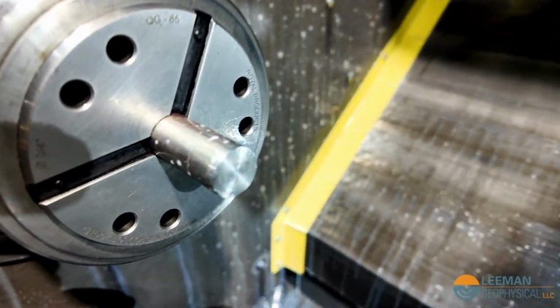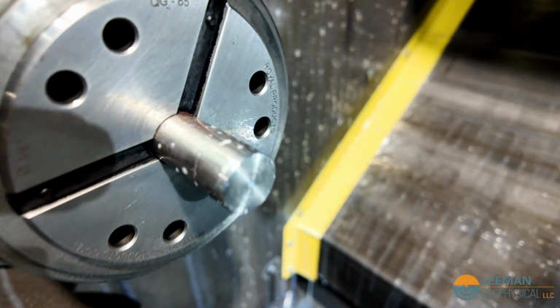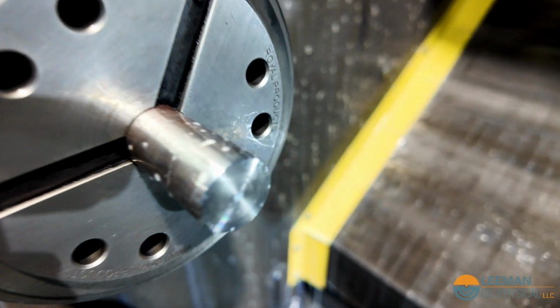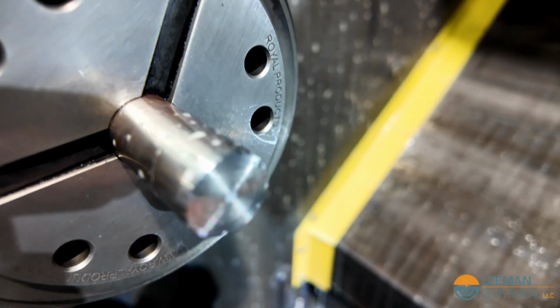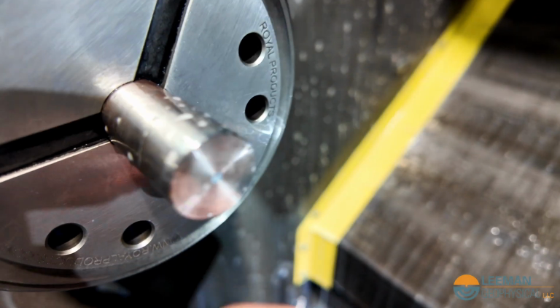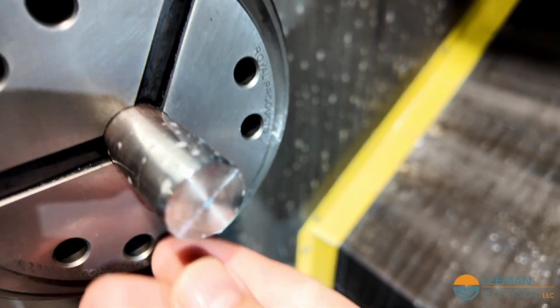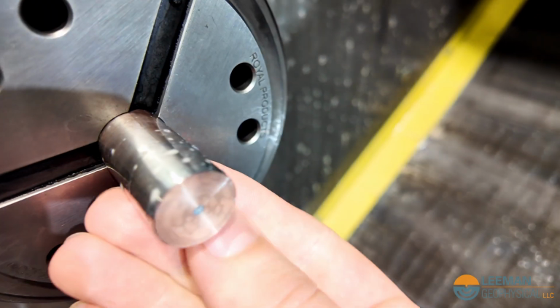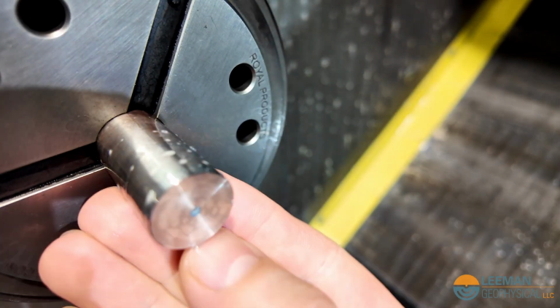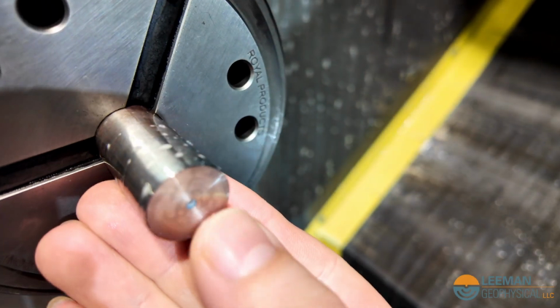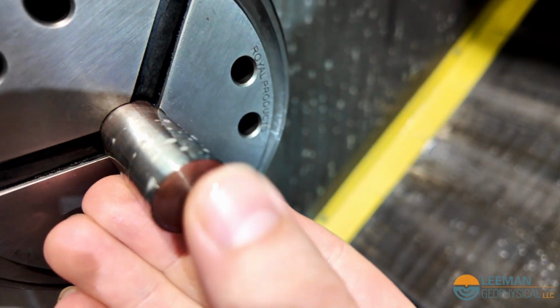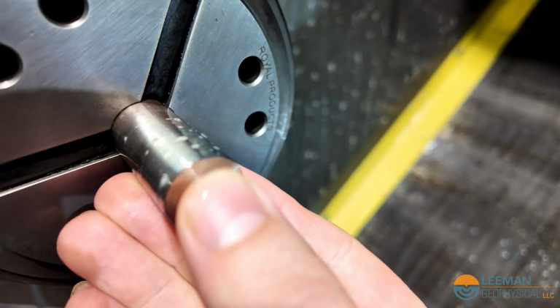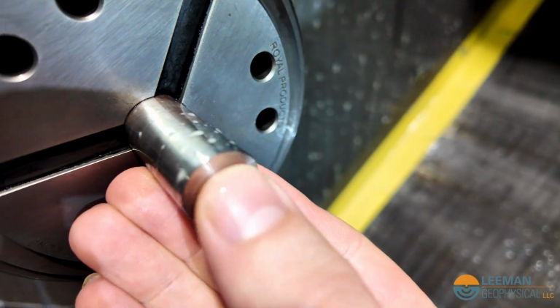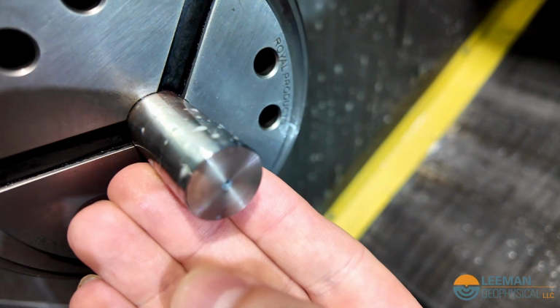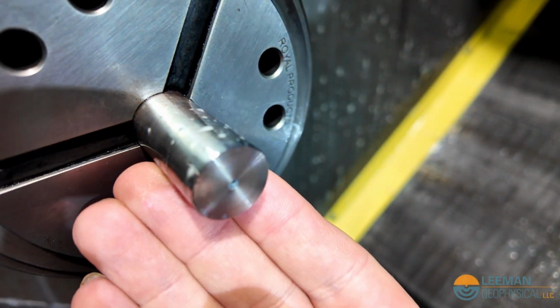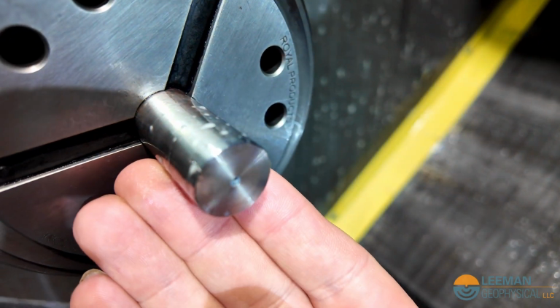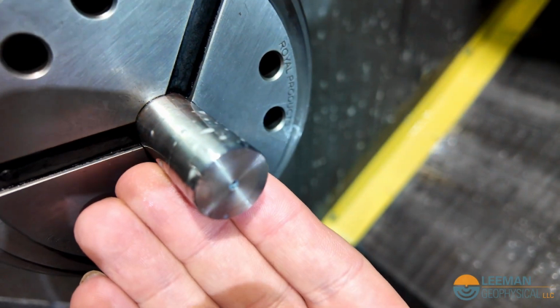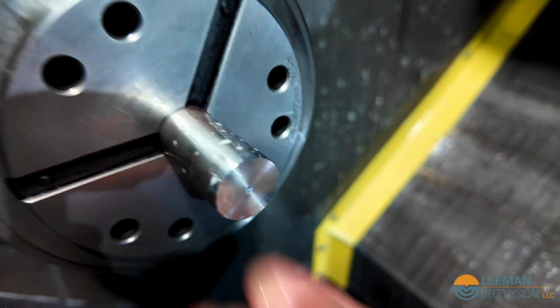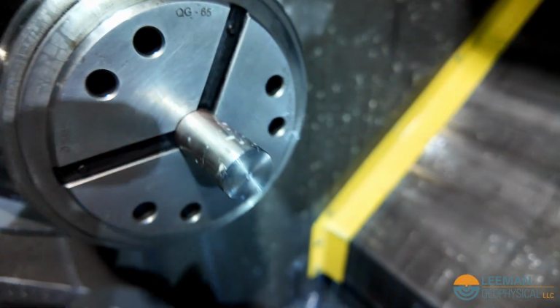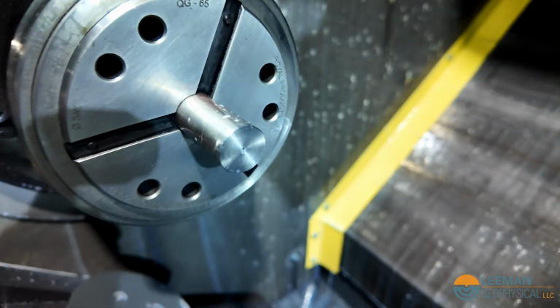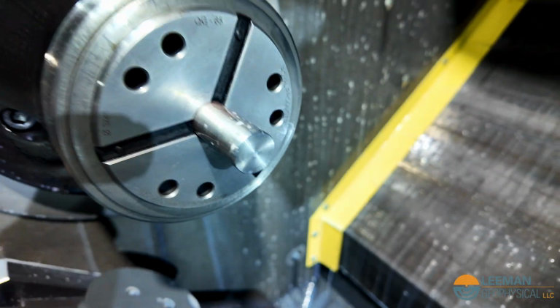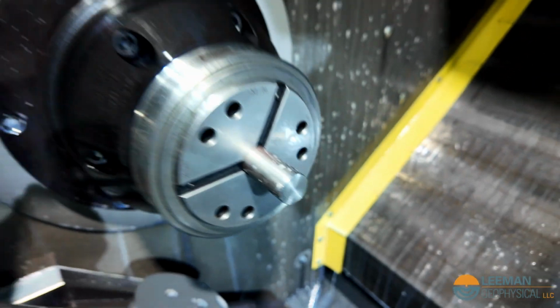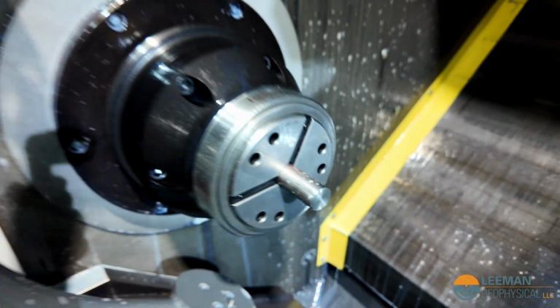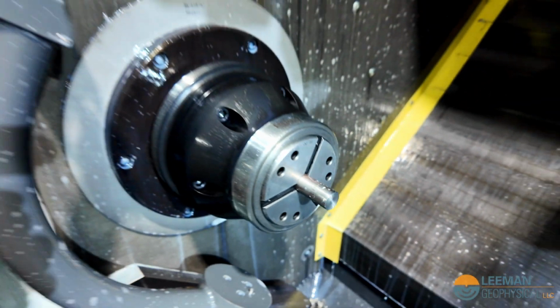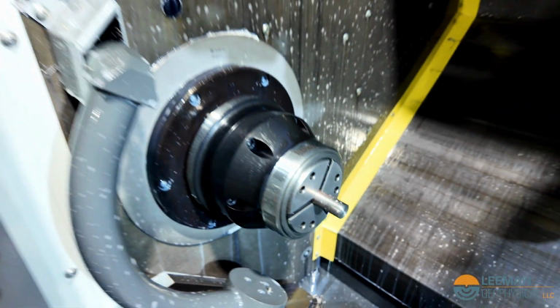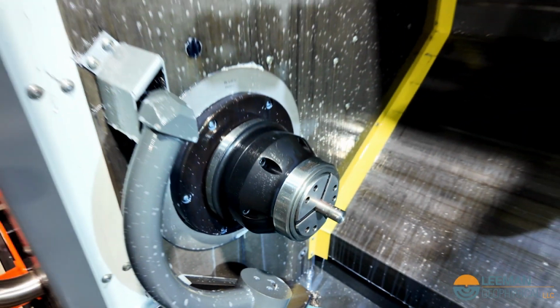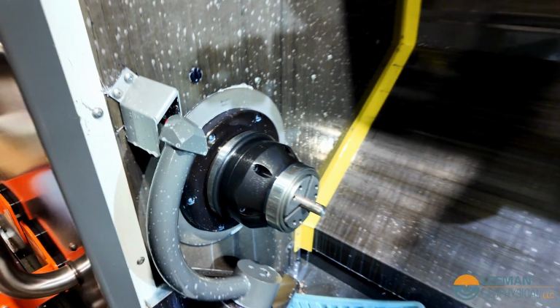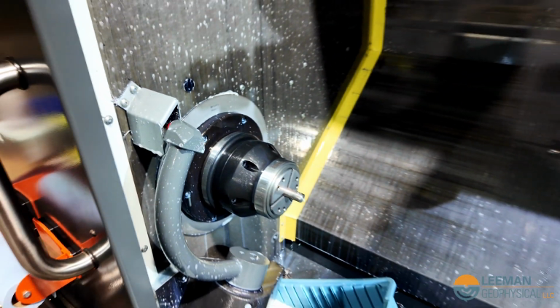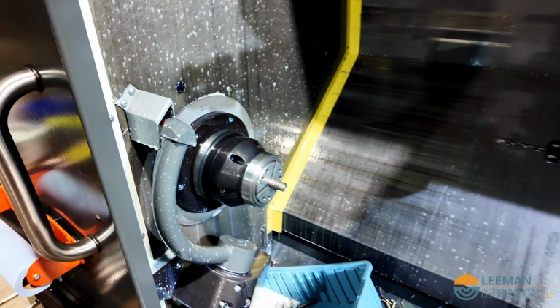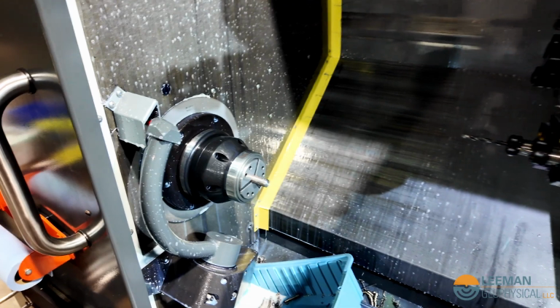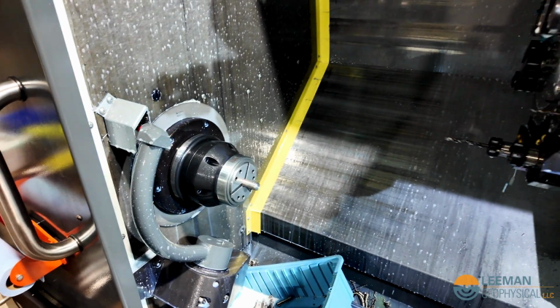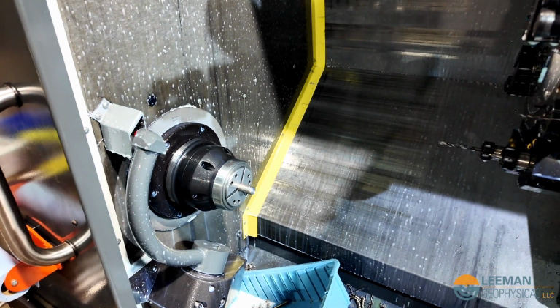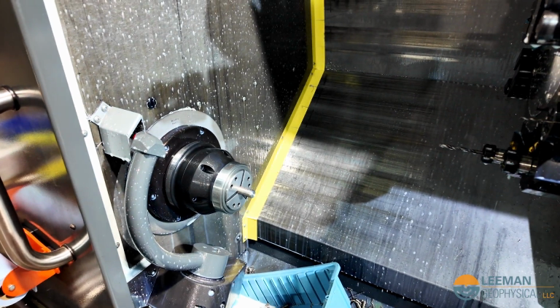Next we're going to come in and center drill with a stiff small drill — it's hard to see through the coolant unfortunately. That center drill puts a really small hole in the end to guide the main drill bit, so we drill on center.